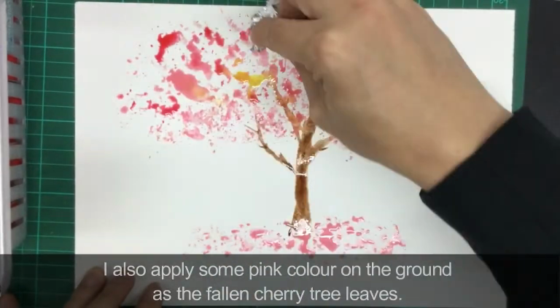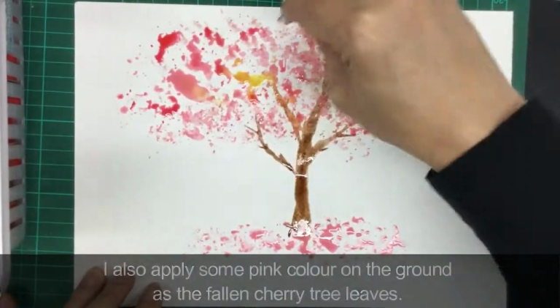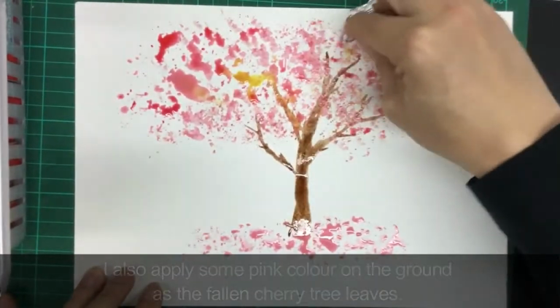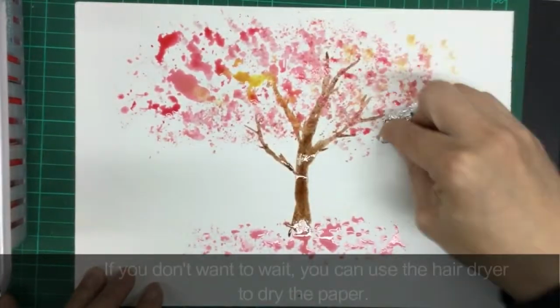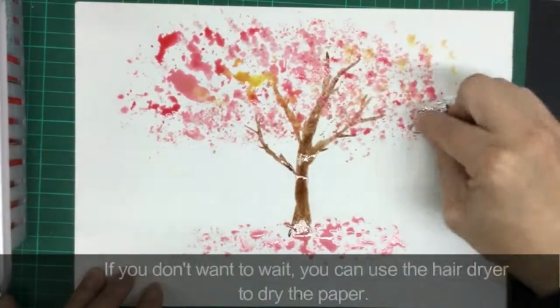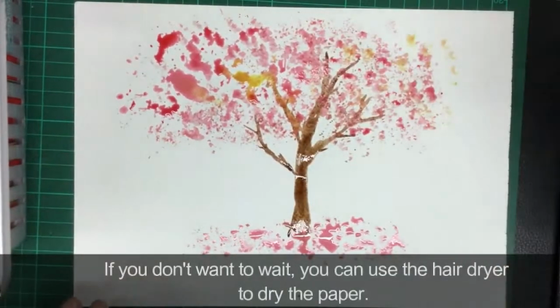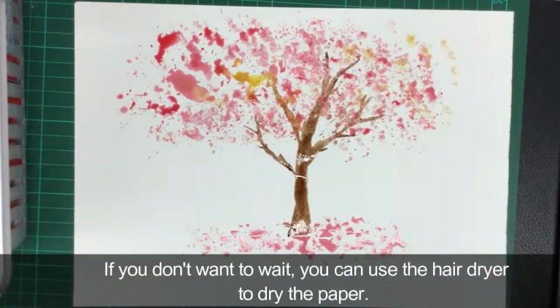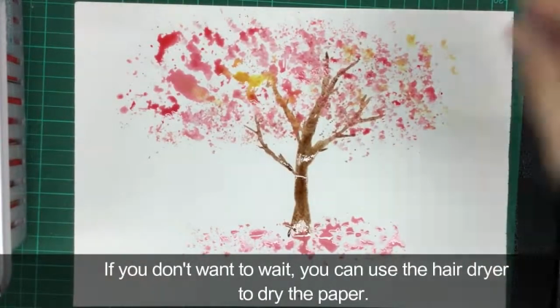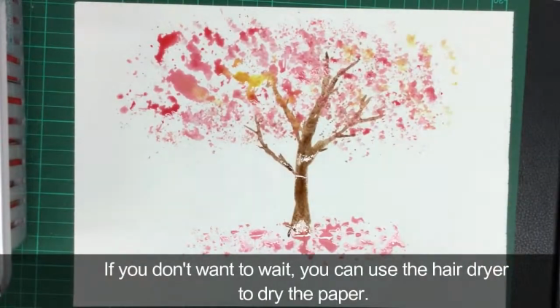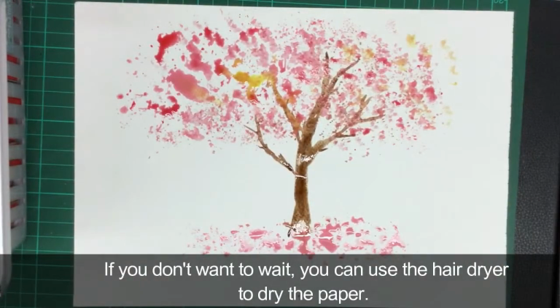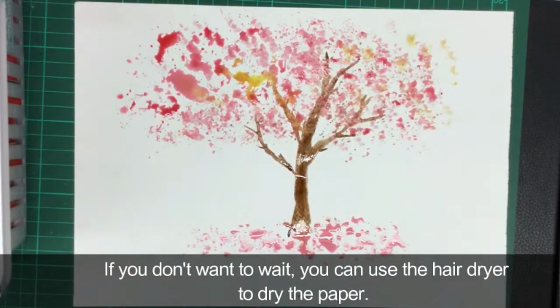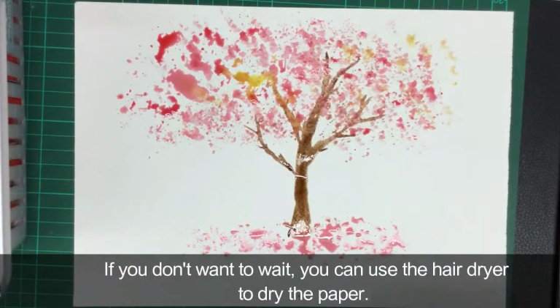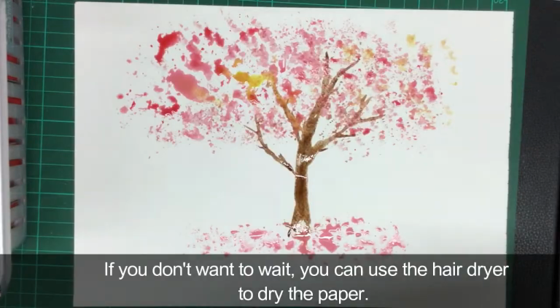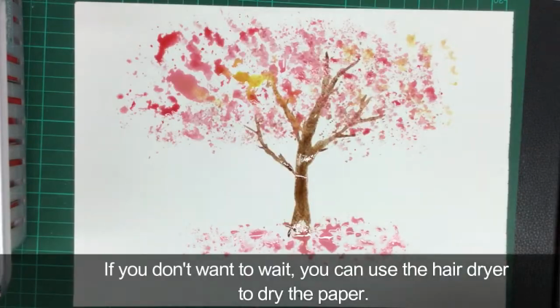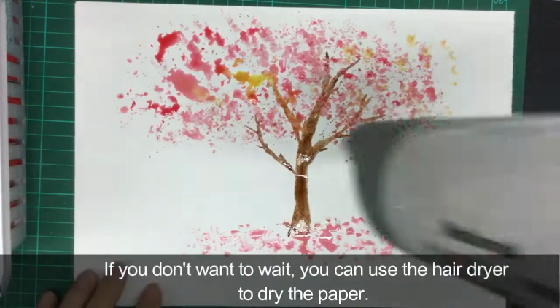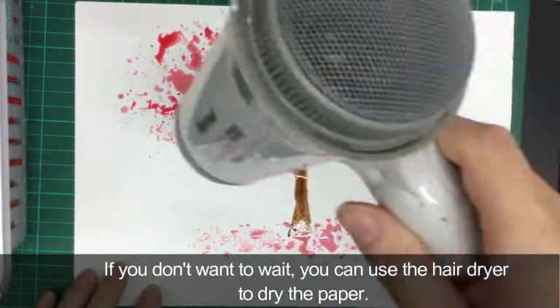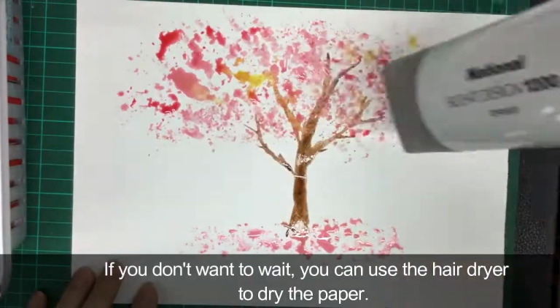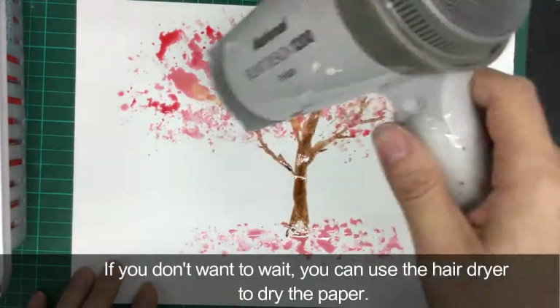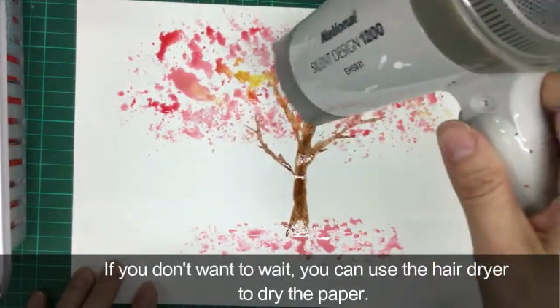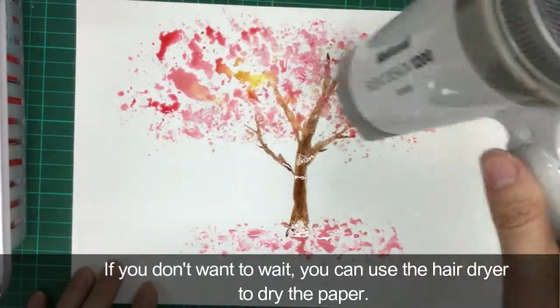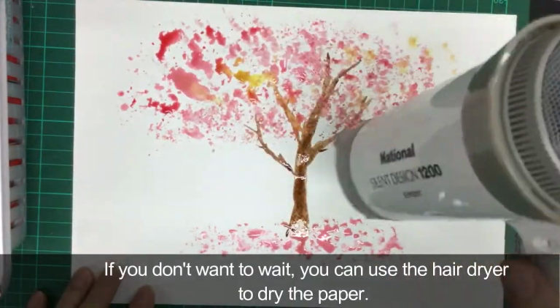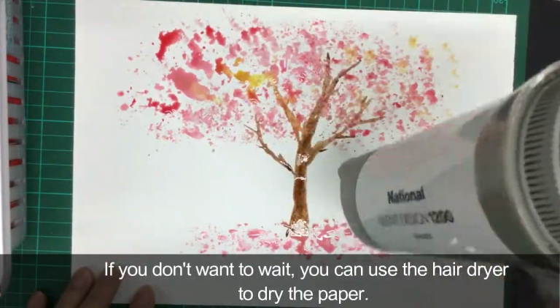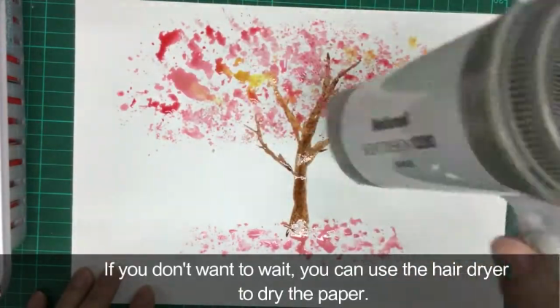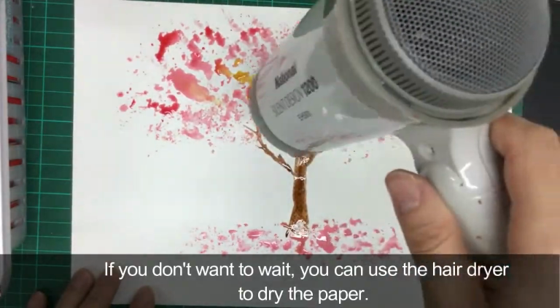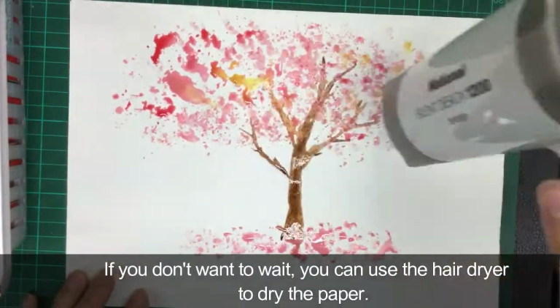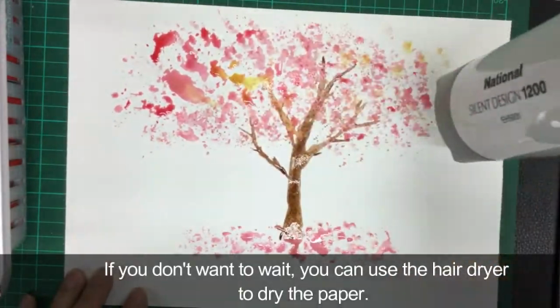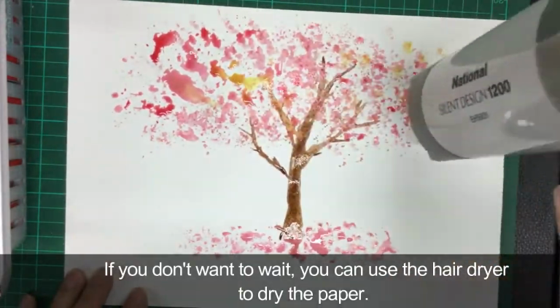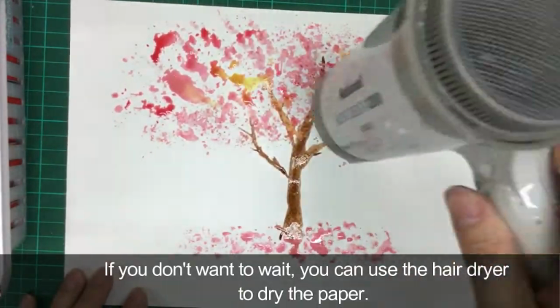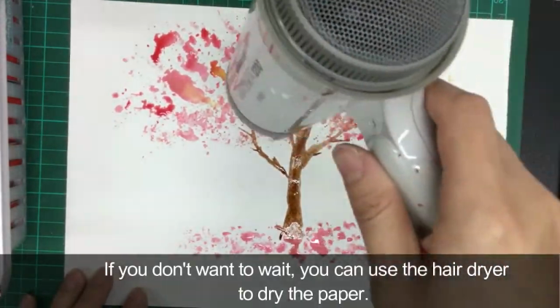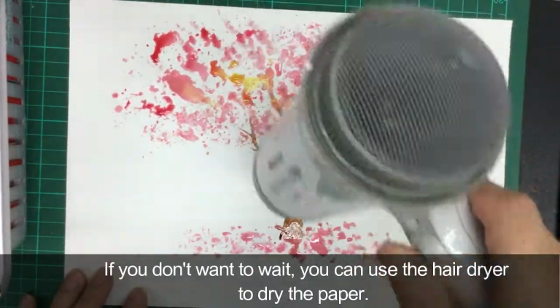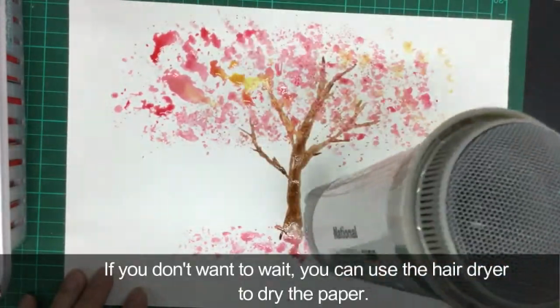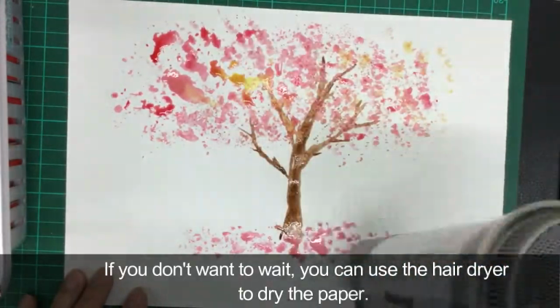If you don't want to wait, you can use the hair dryer to dry the paper.